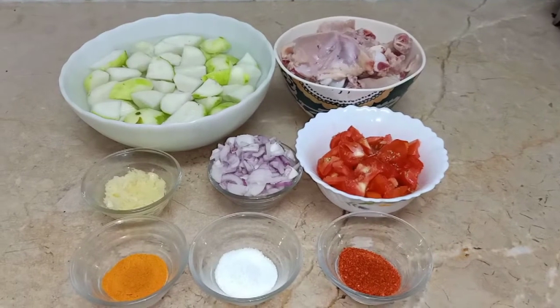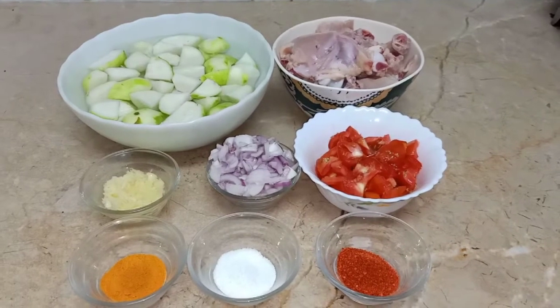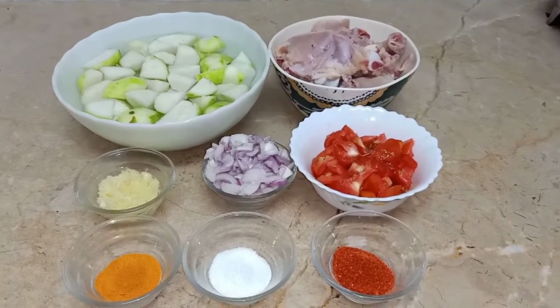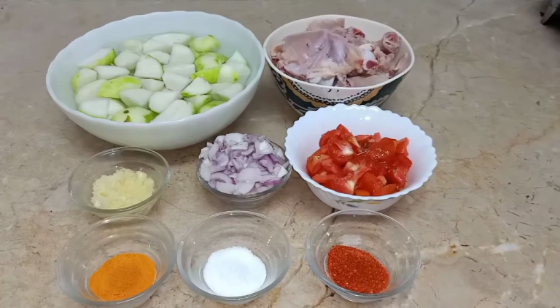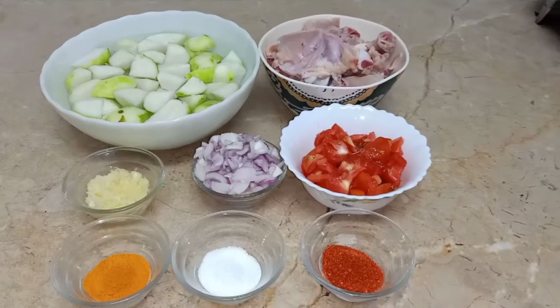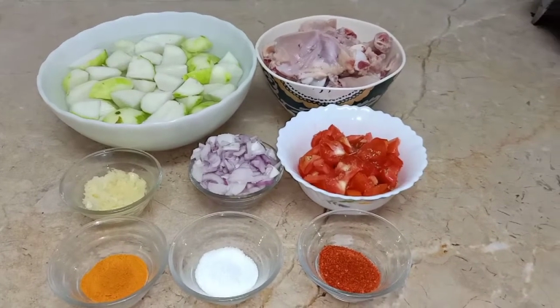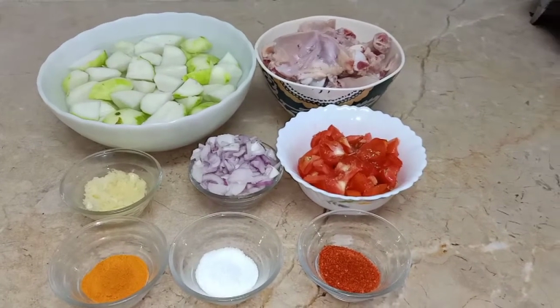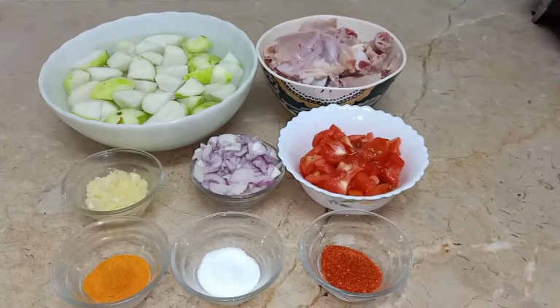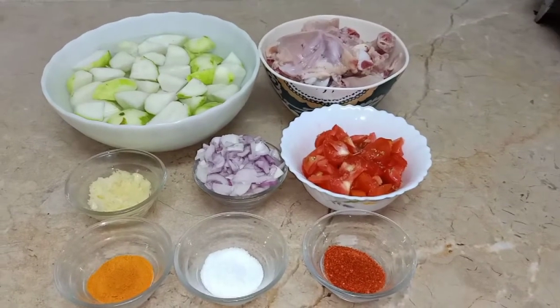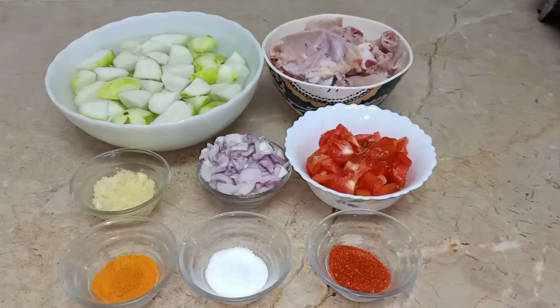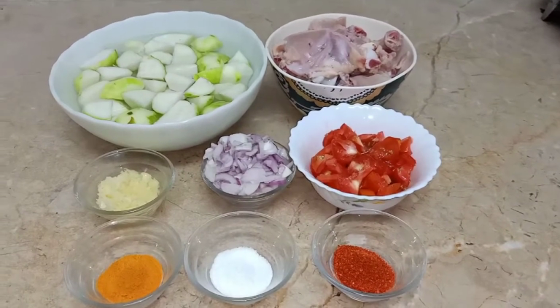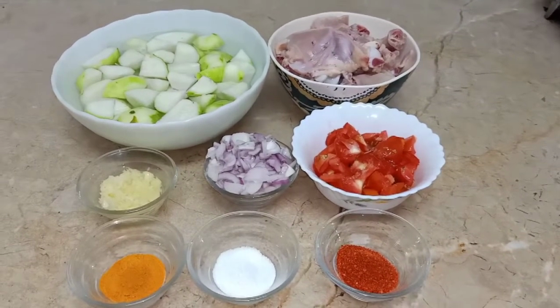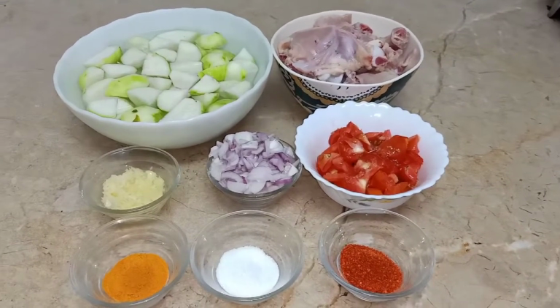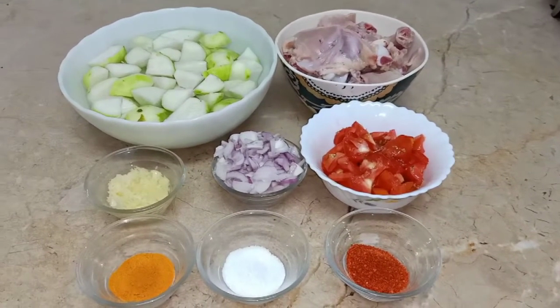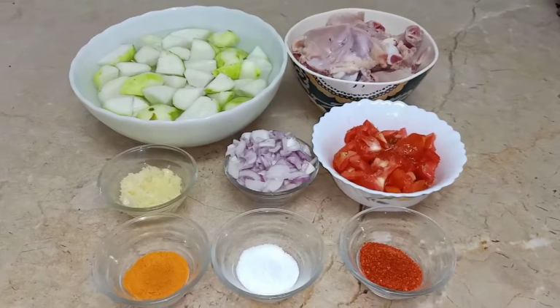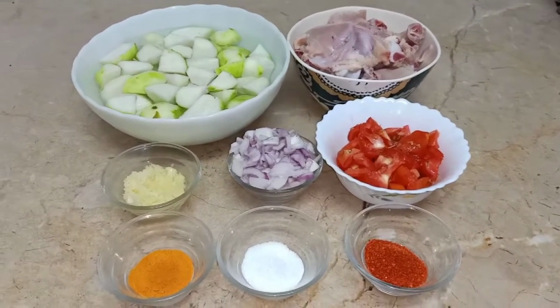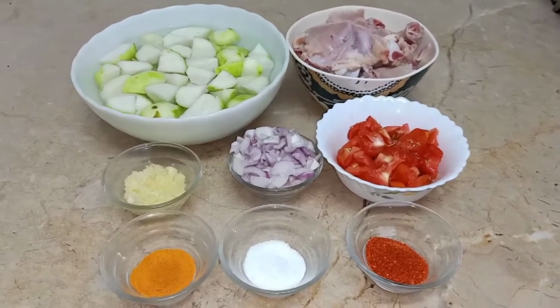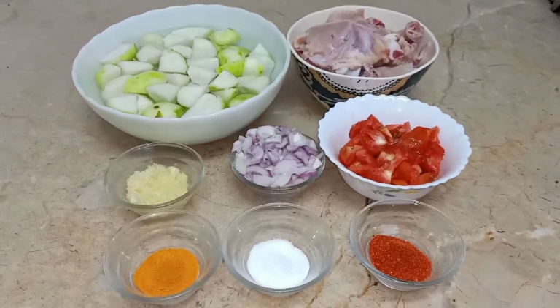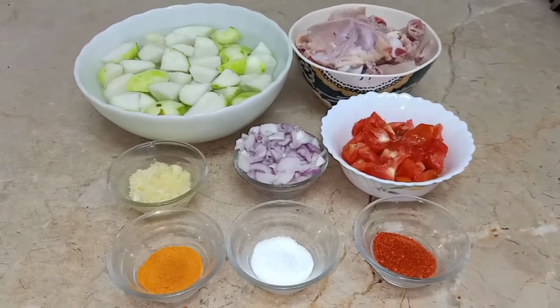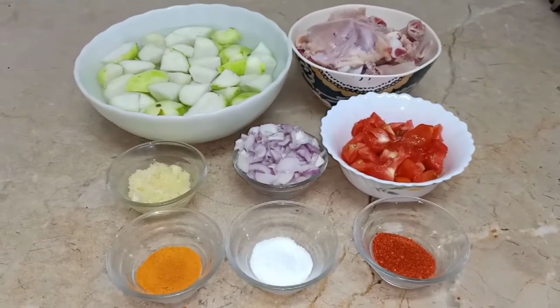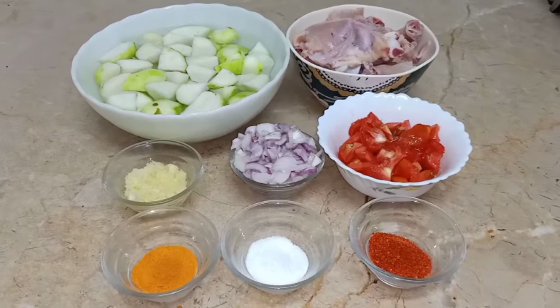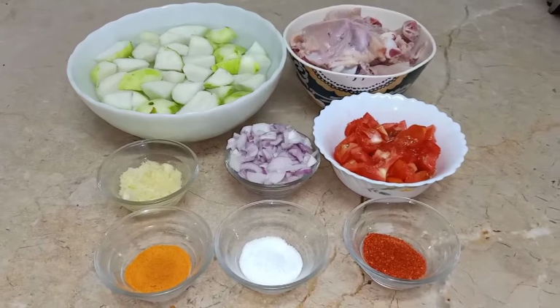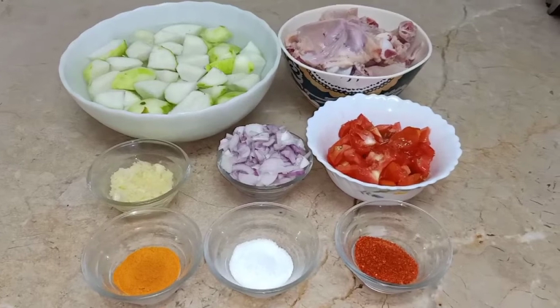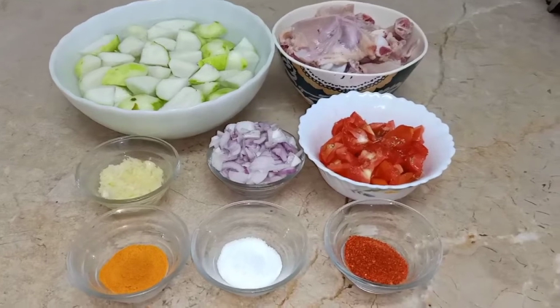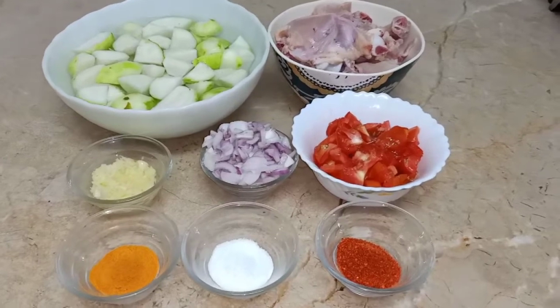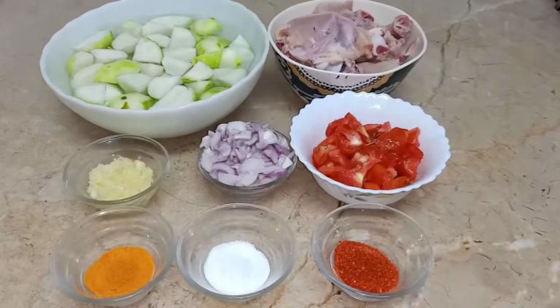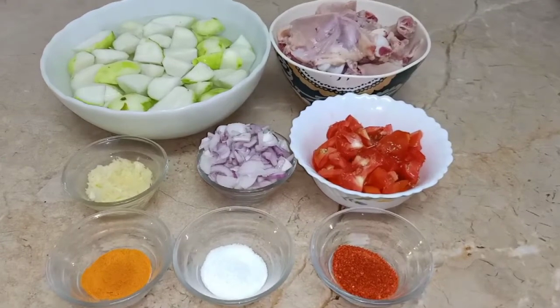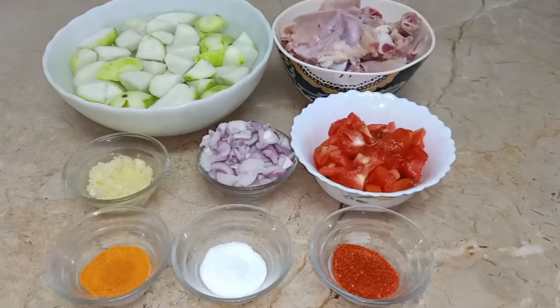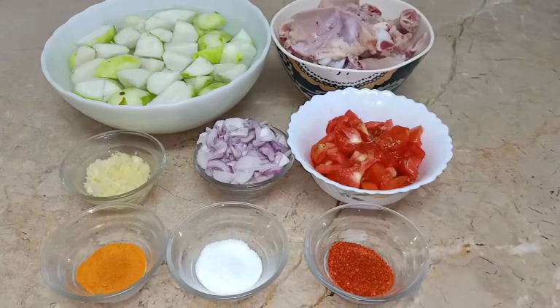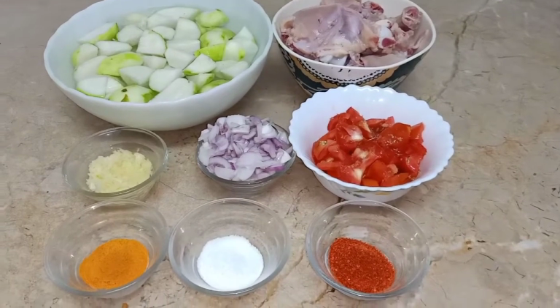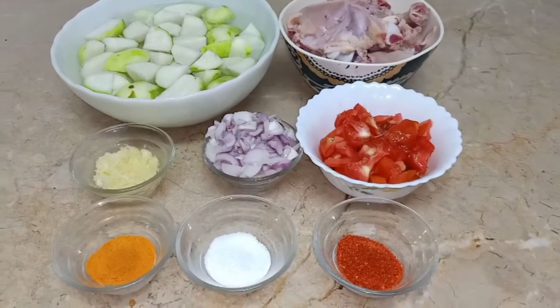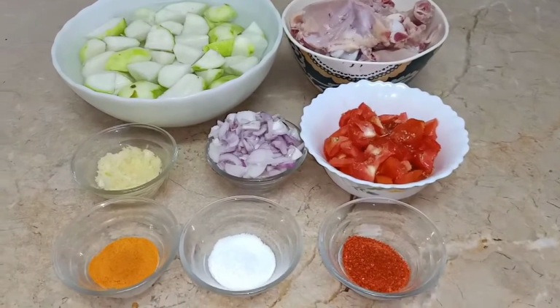Bismillahirrahmanirrahim. Assalamu Alaikum! How are you? I hope you all will be good with your family. Today I am making in my kitchen a tinday gosht recipe.